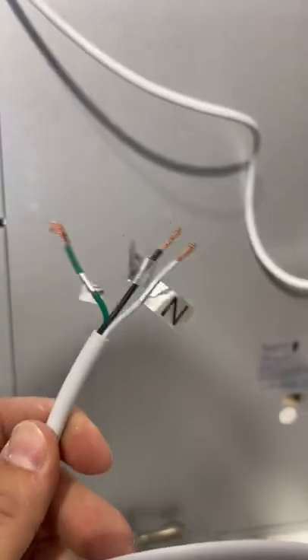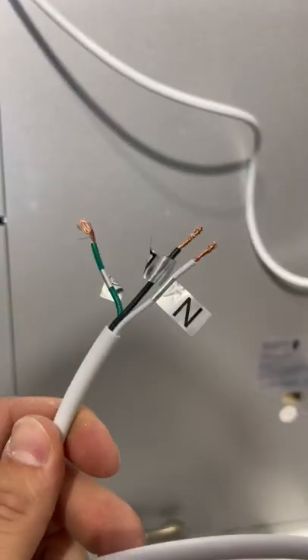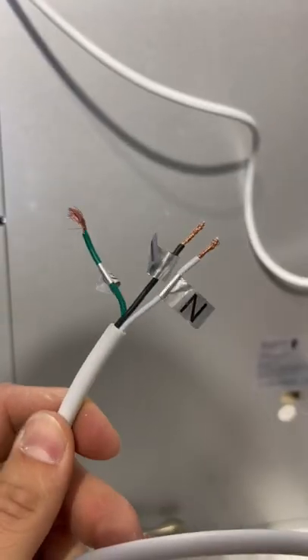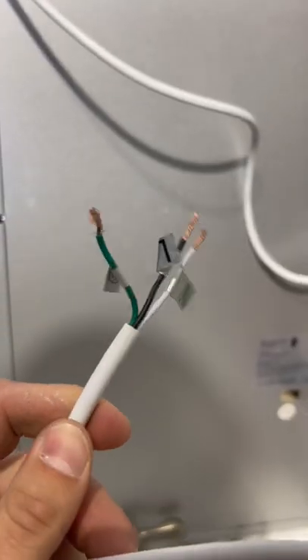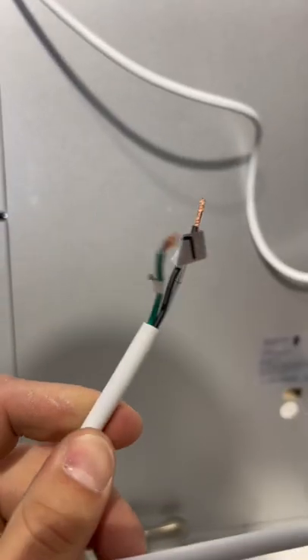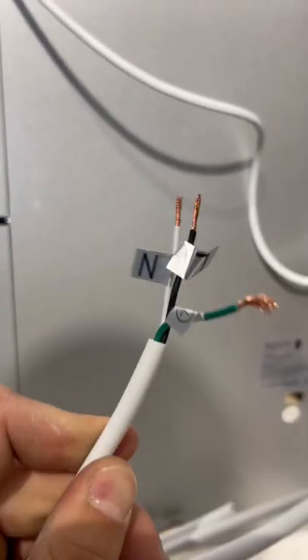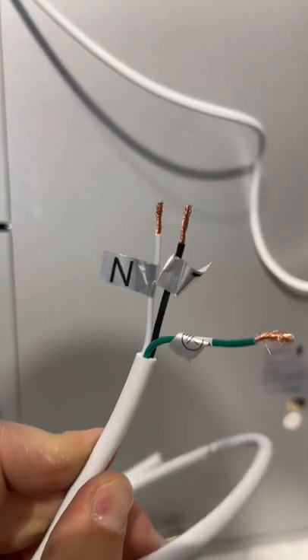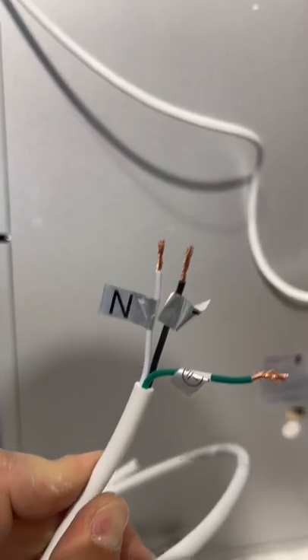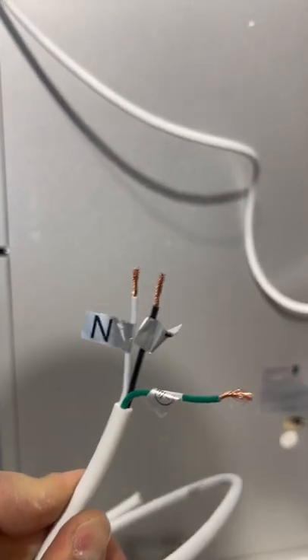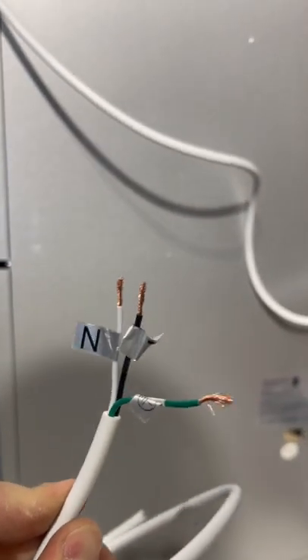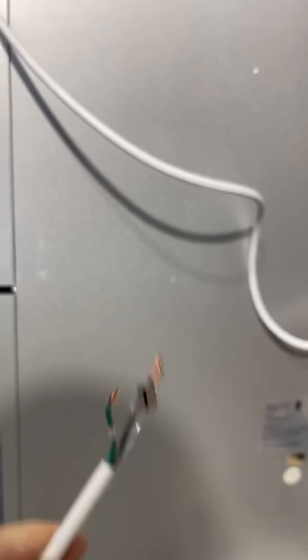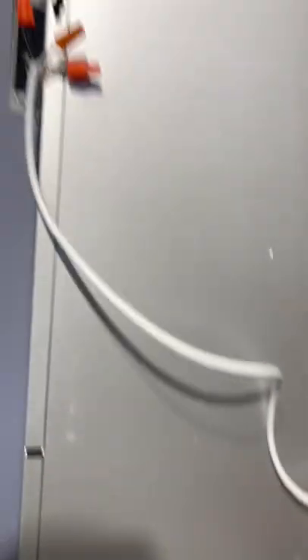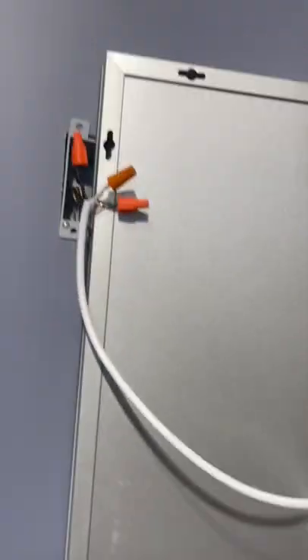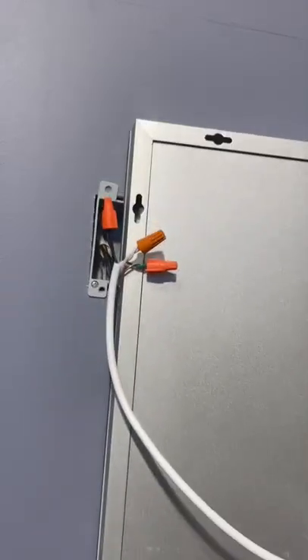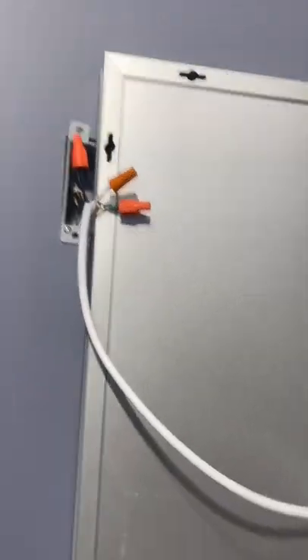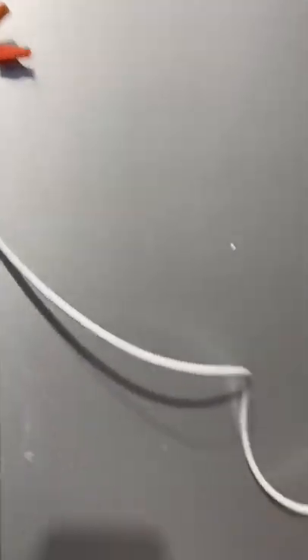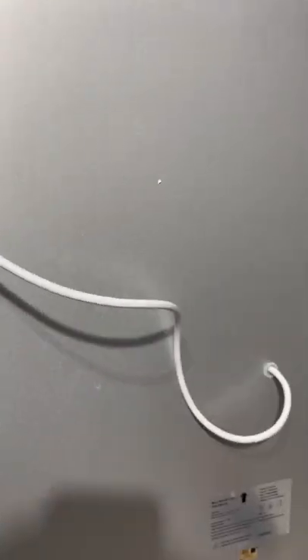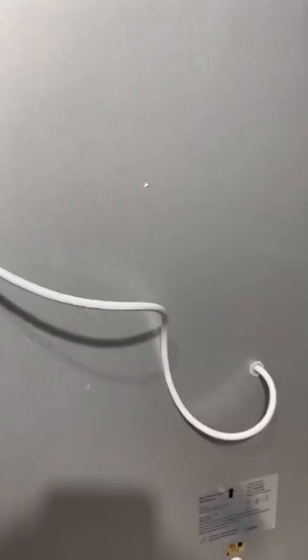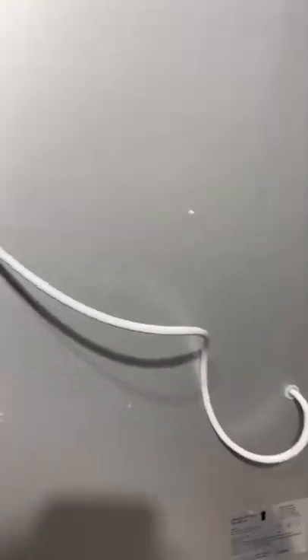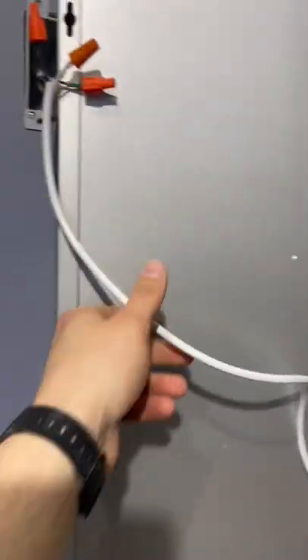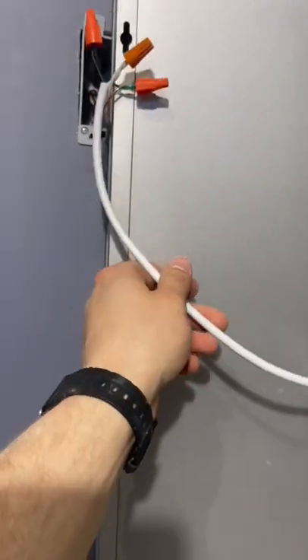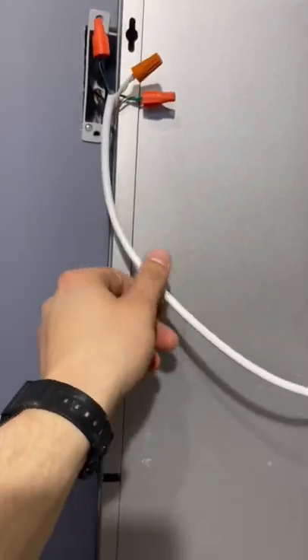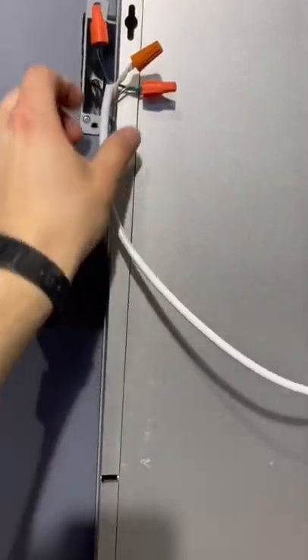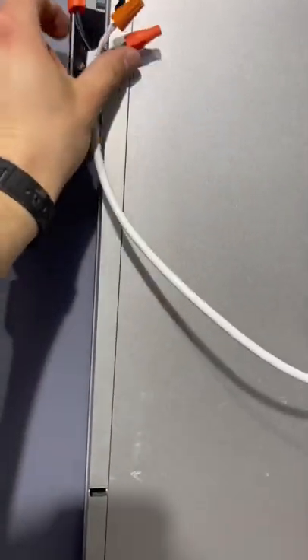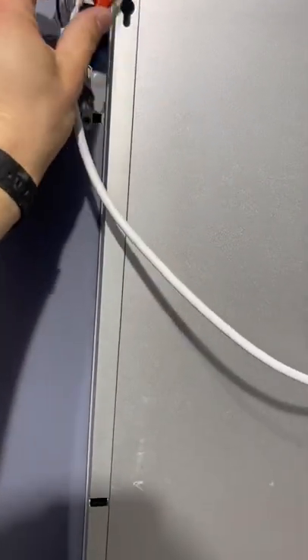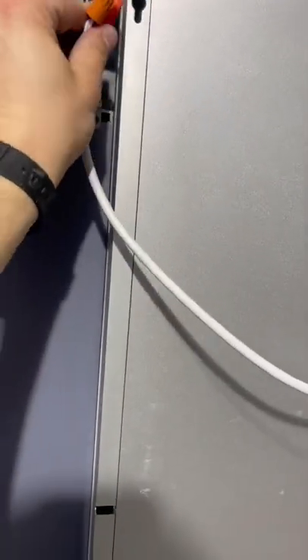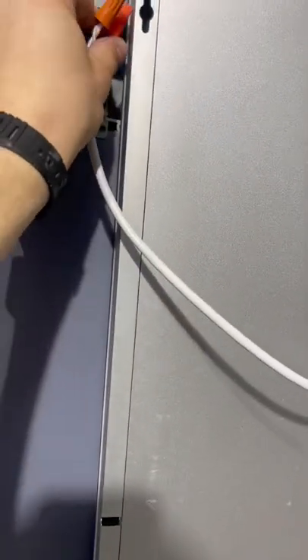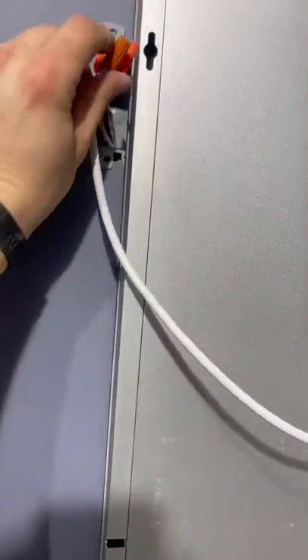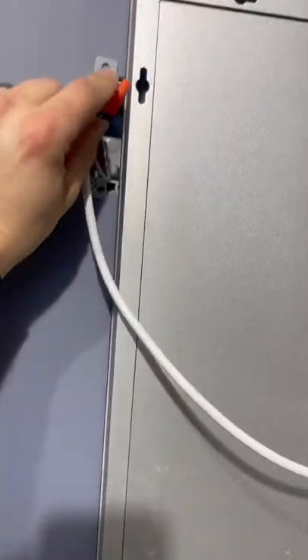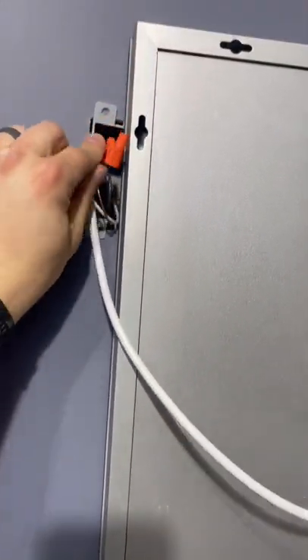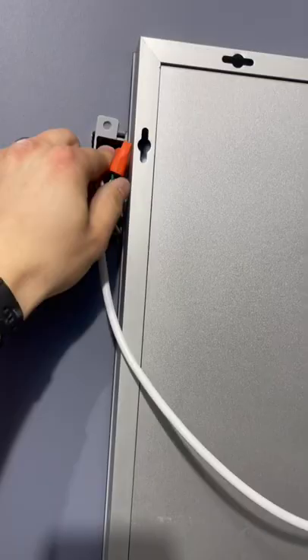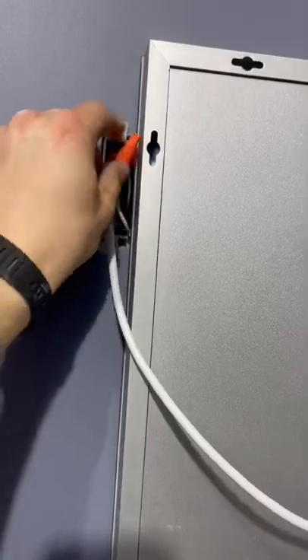So this LED light, they want you to just hardwire it right into the box. I just cut the wire to make it a little bit shorter. Now you can hide this in the box.